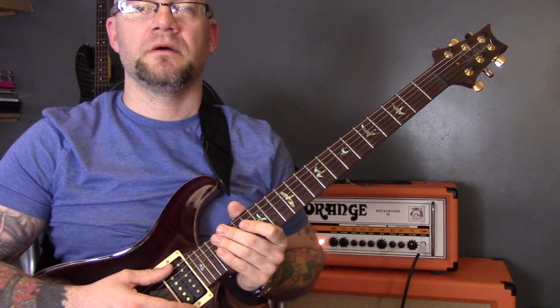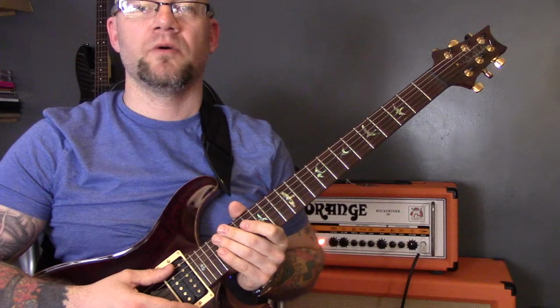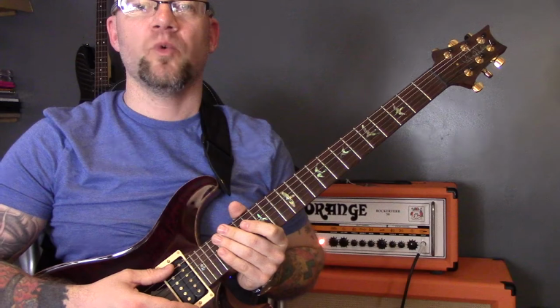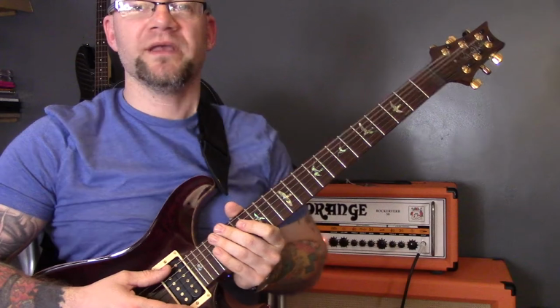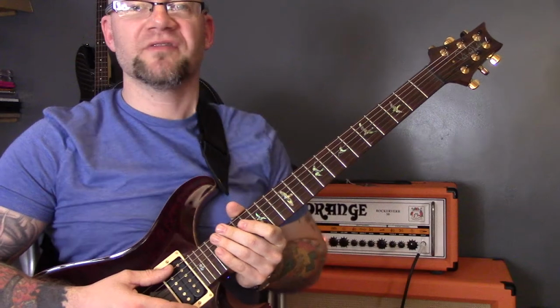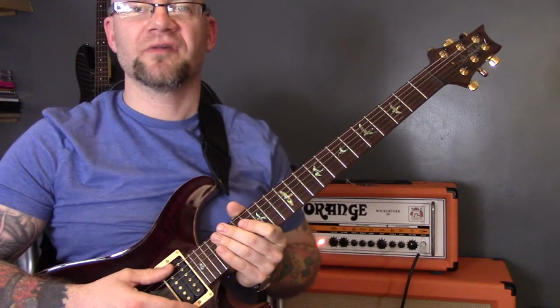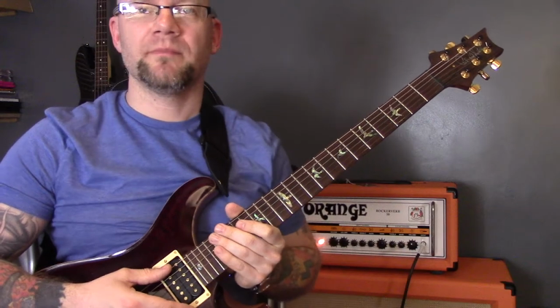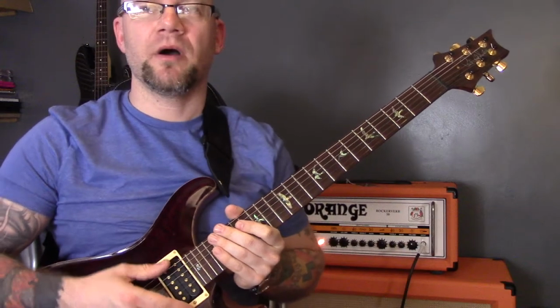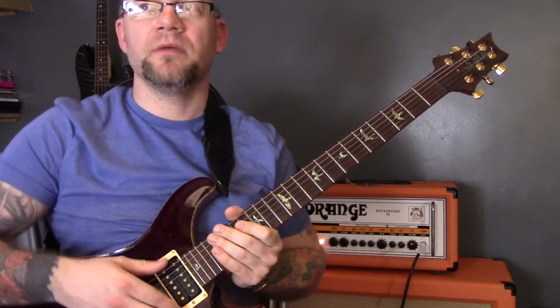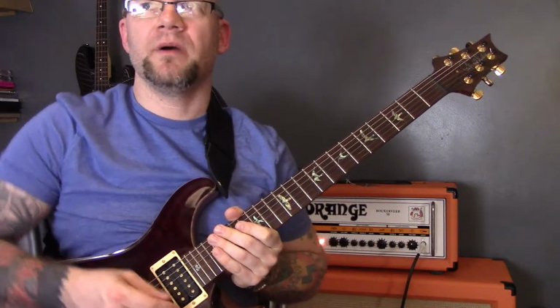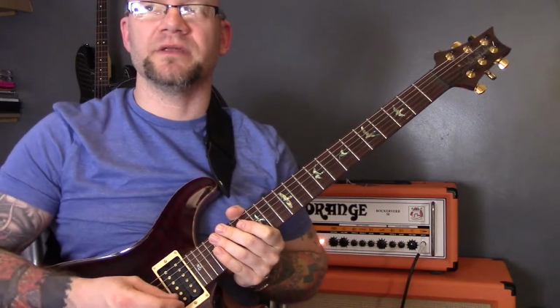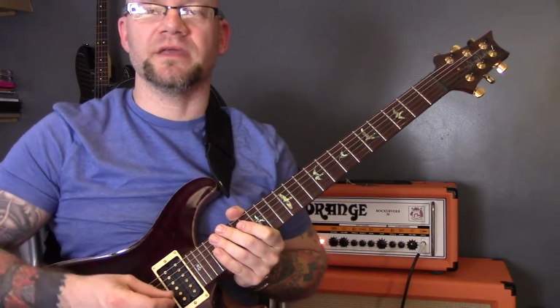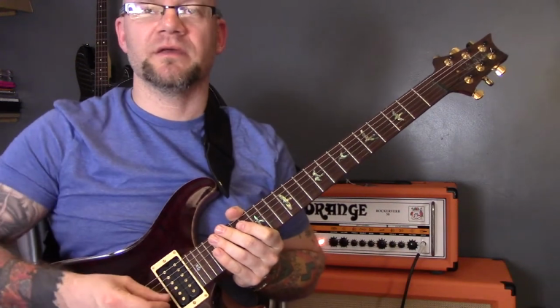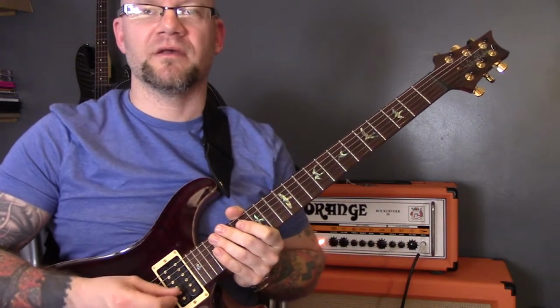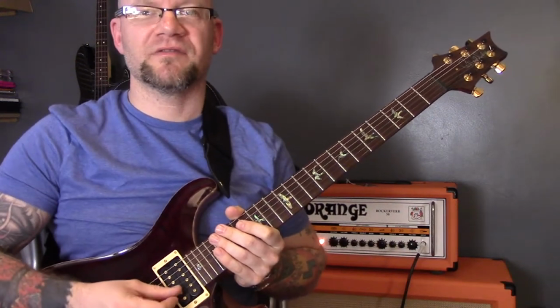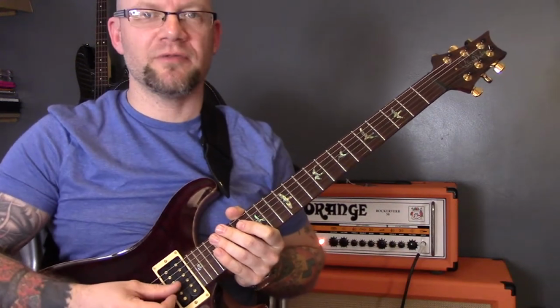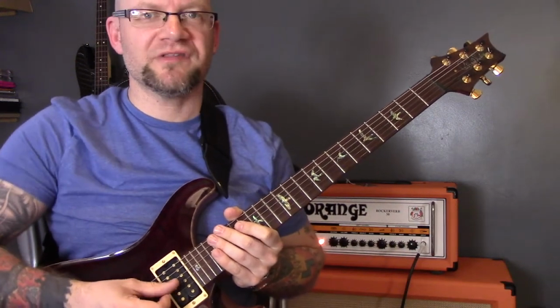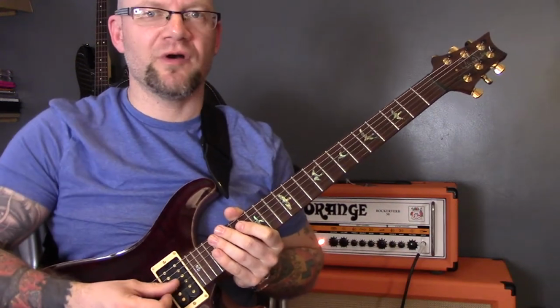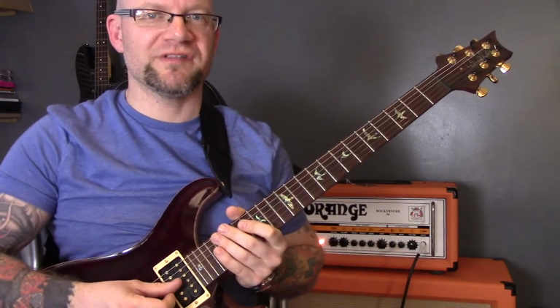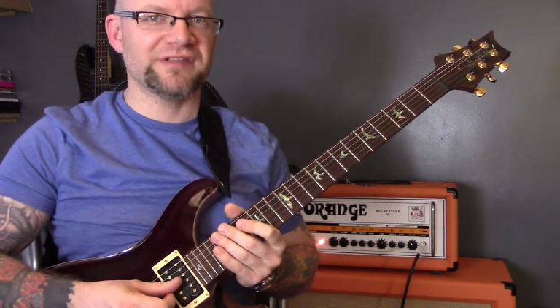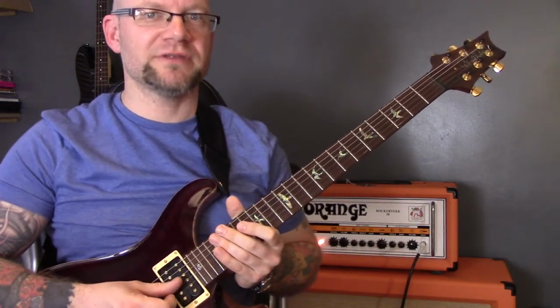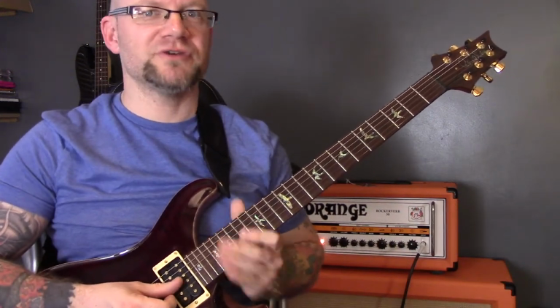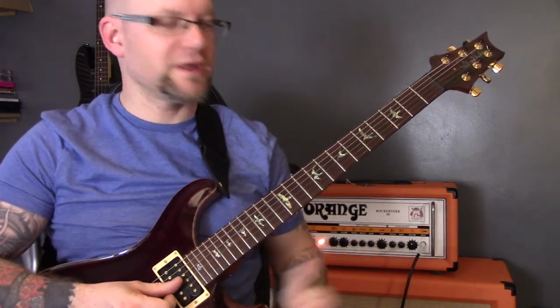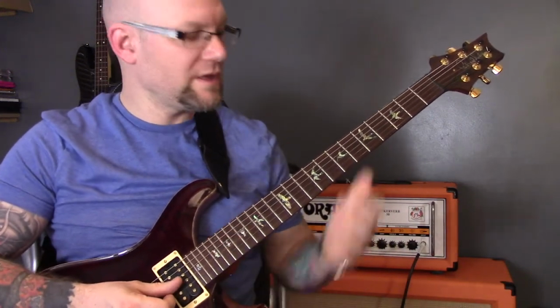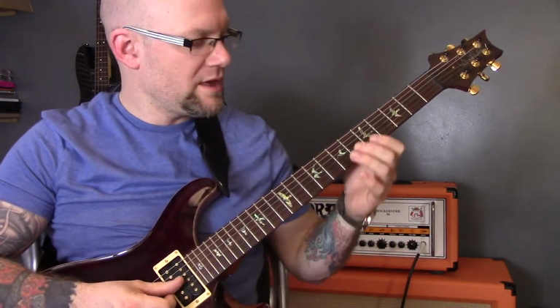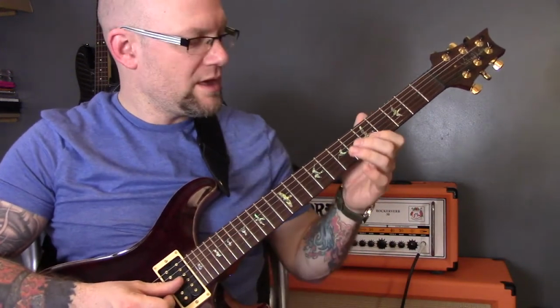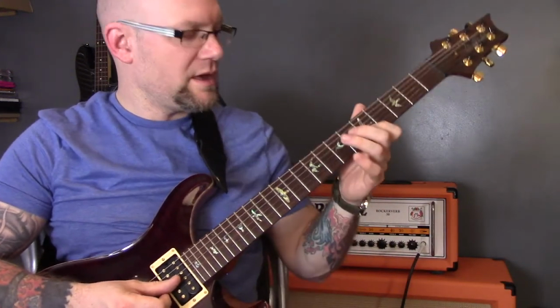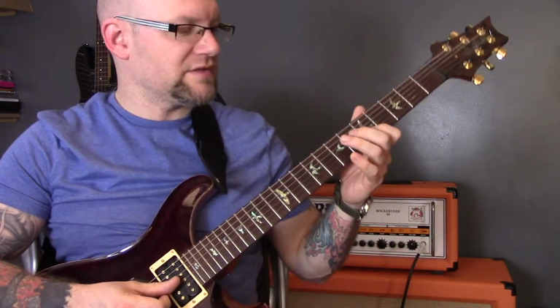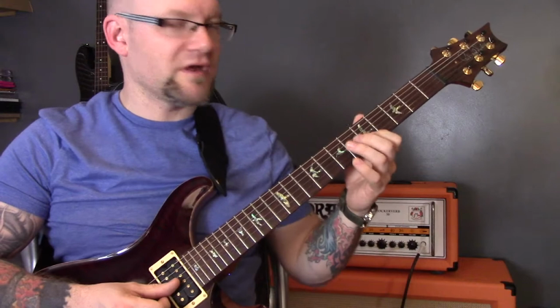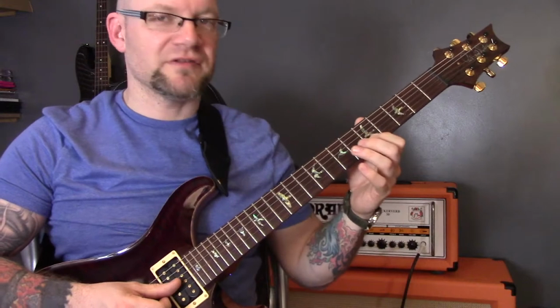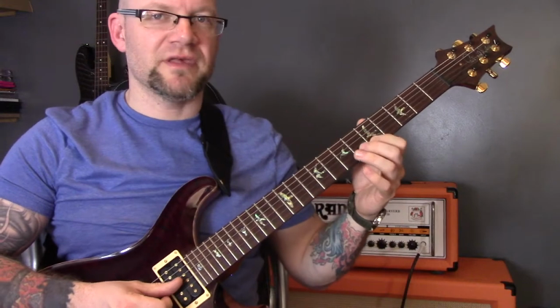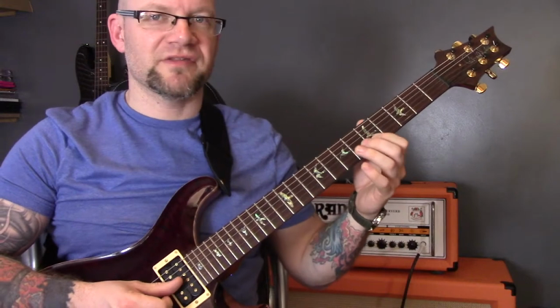Wings by Birdie. This song is in standard tuning and it starts like this.